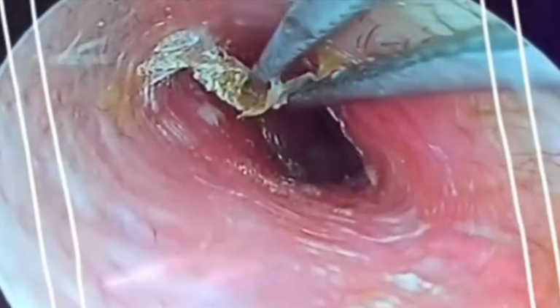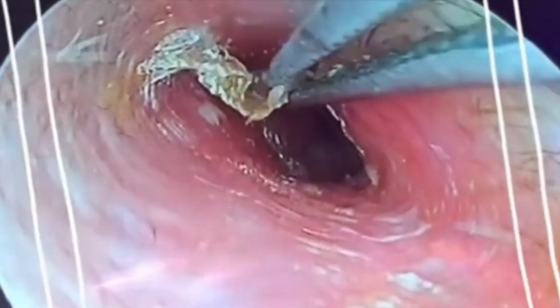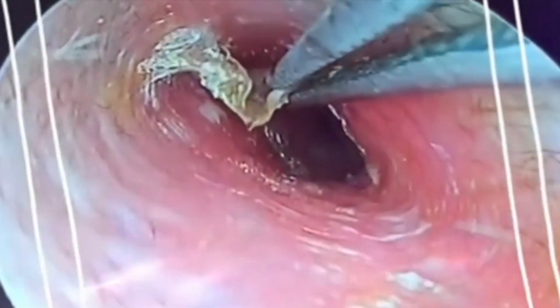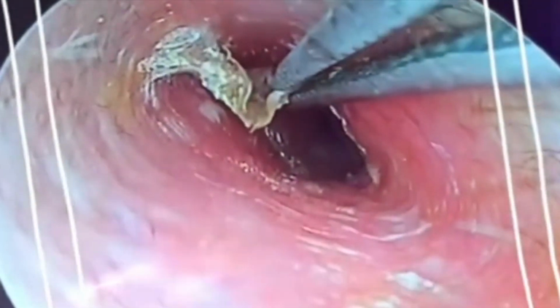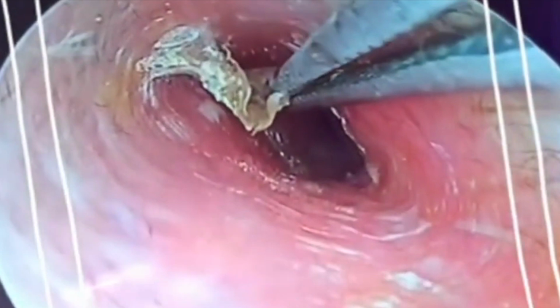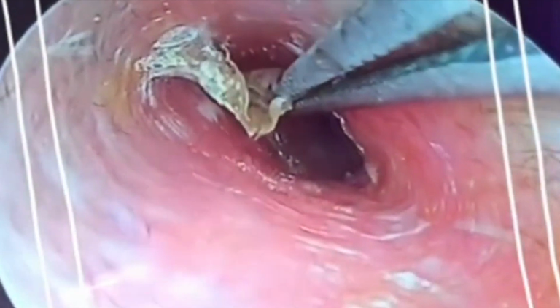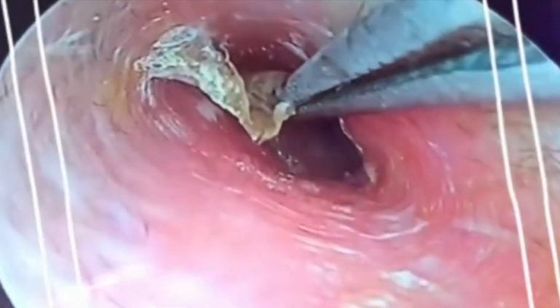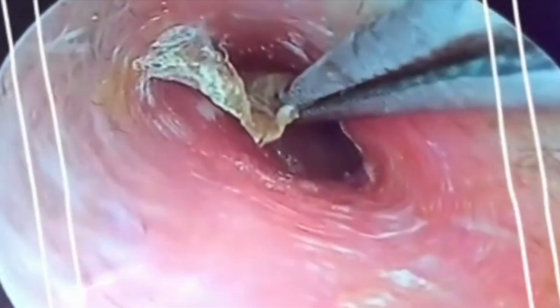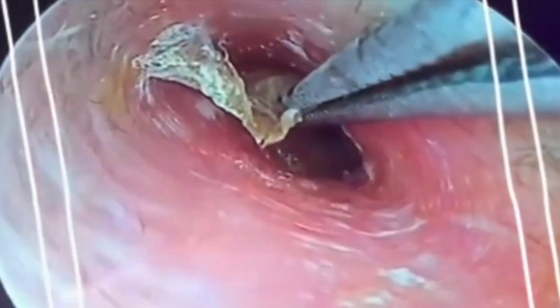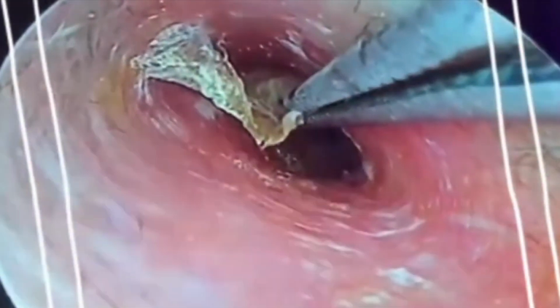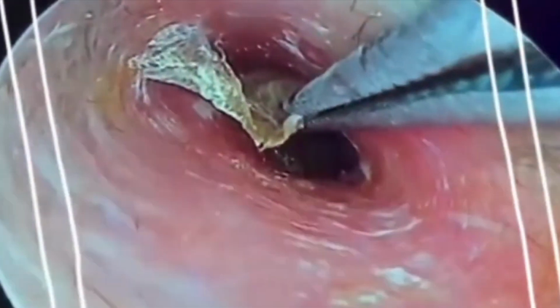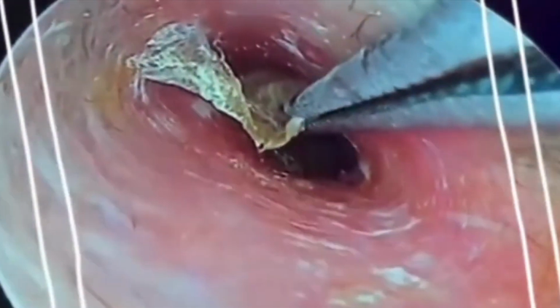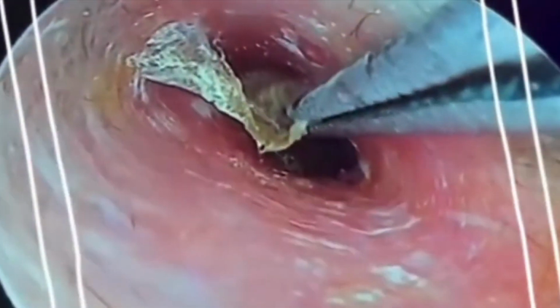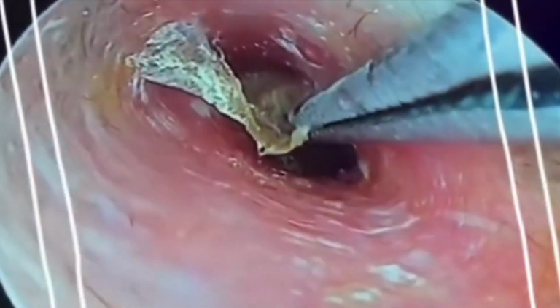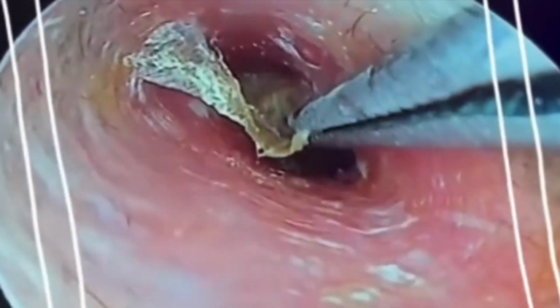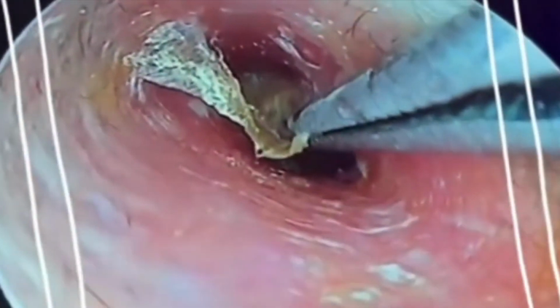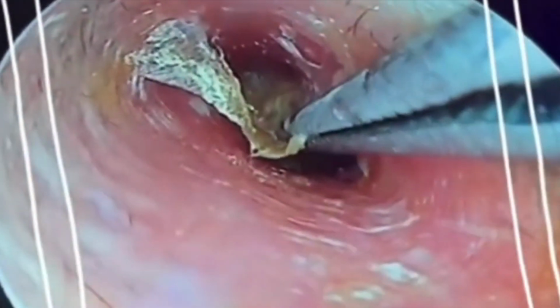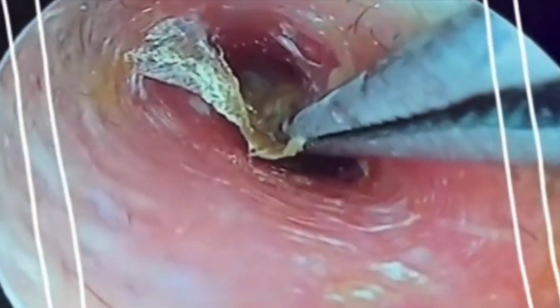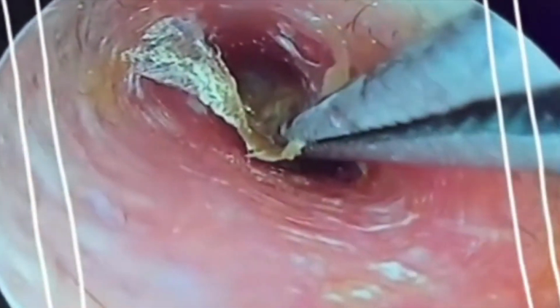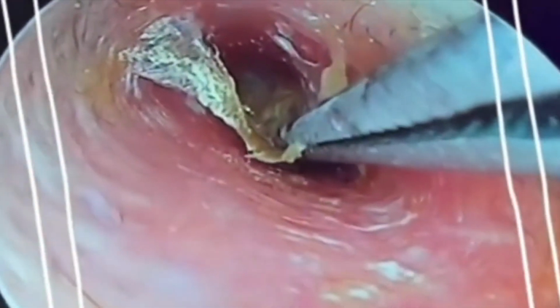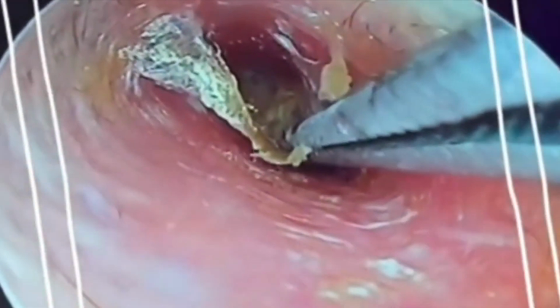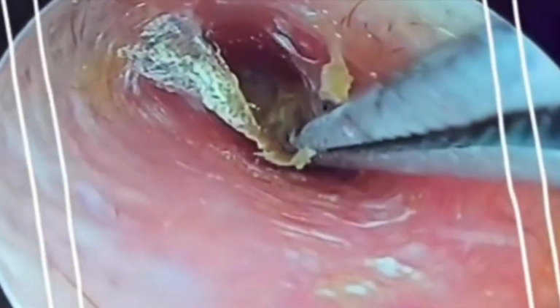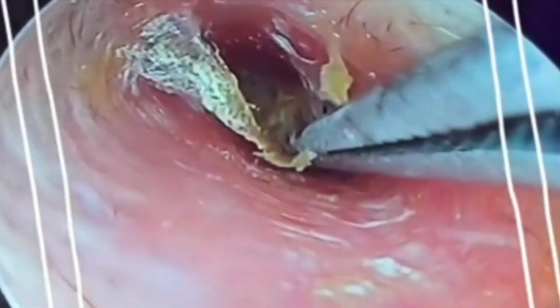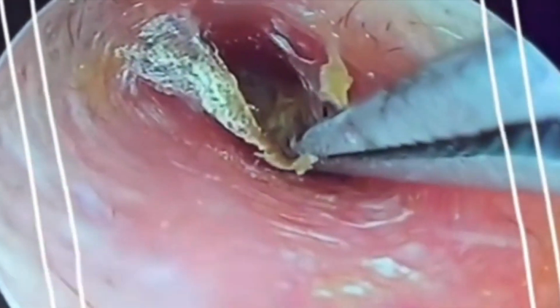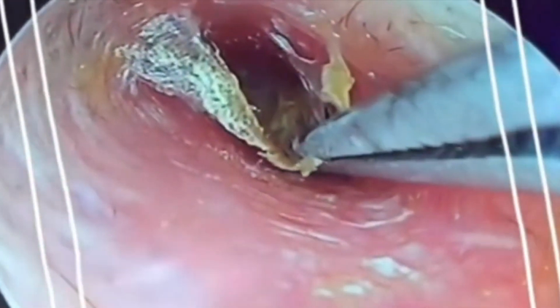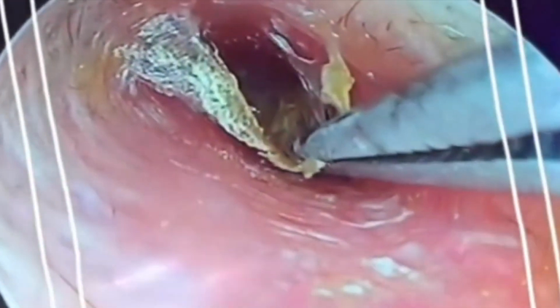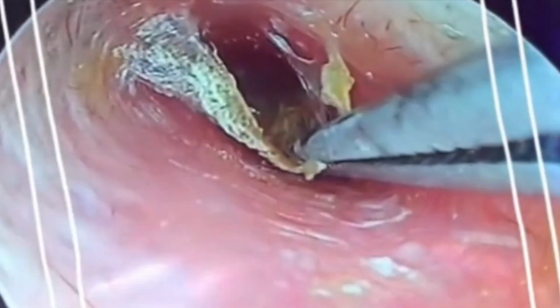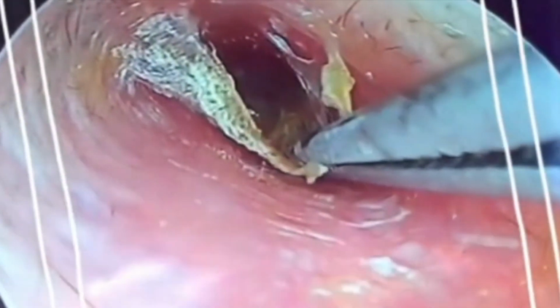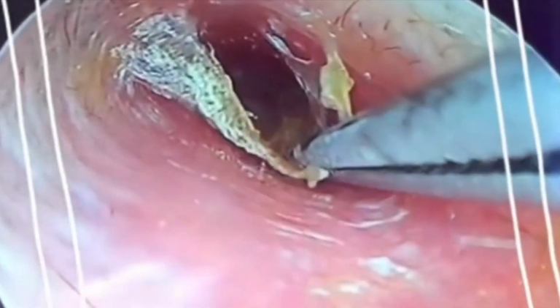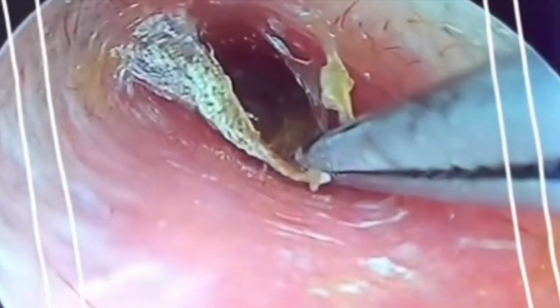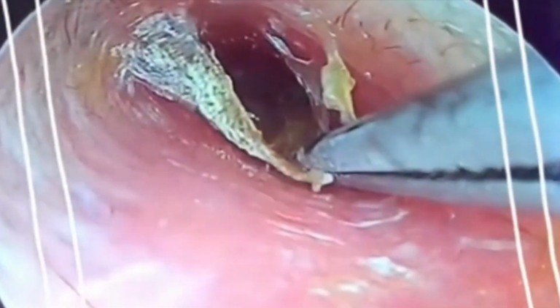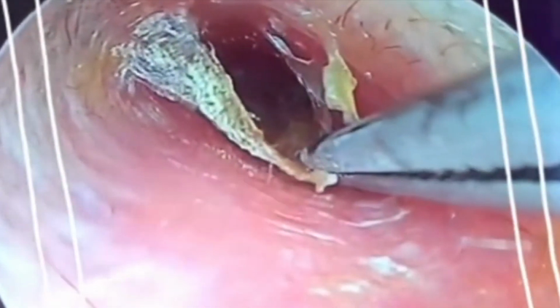Oh yeah, there she is. Now just carefully pluck it out, grab that hunk of slime, and rip it out of your head tube.